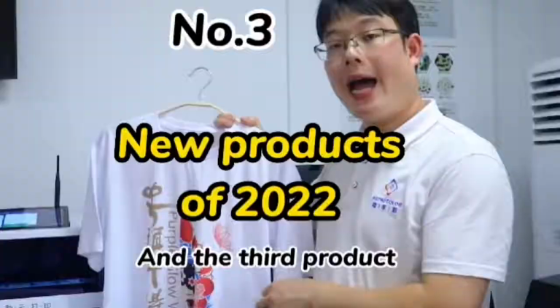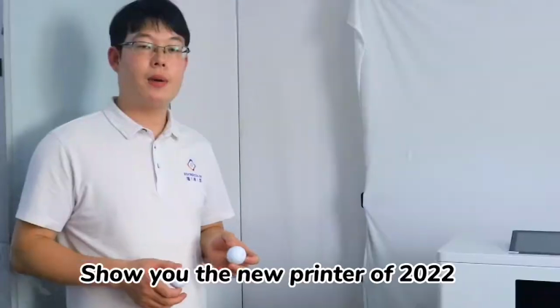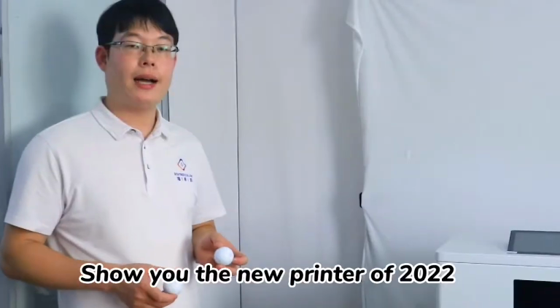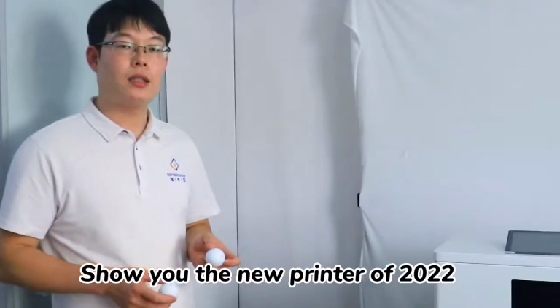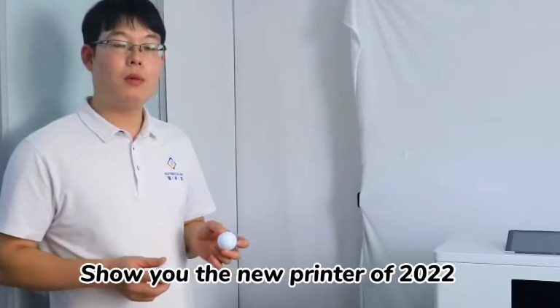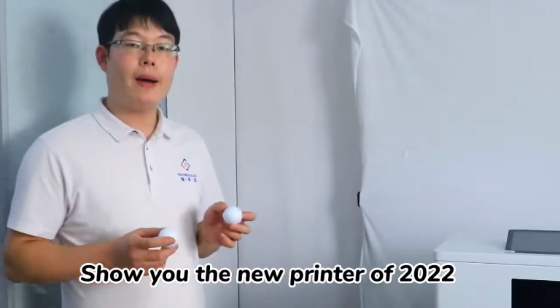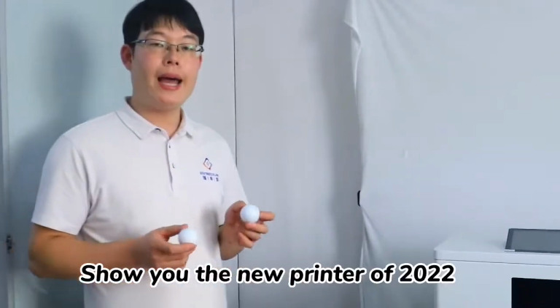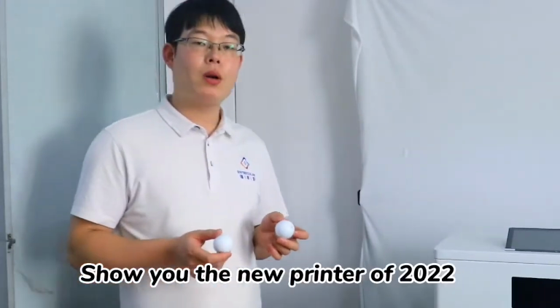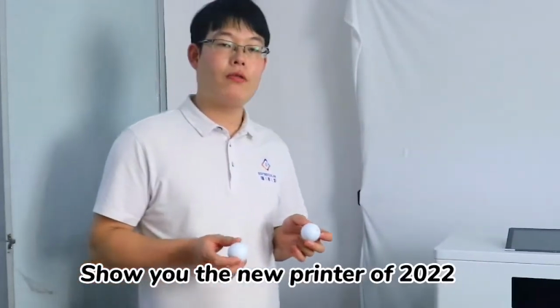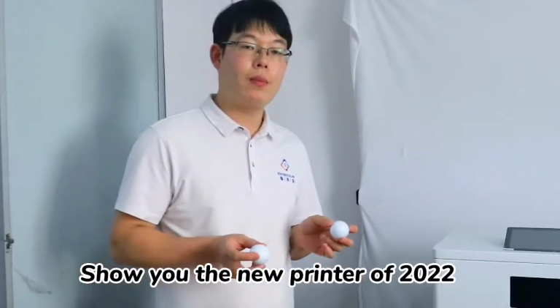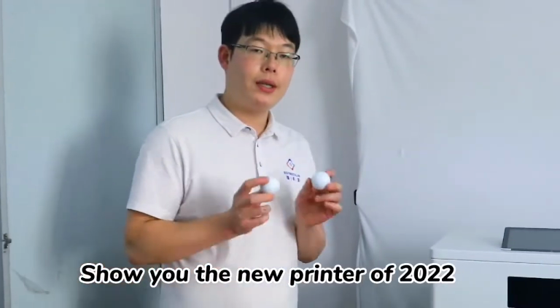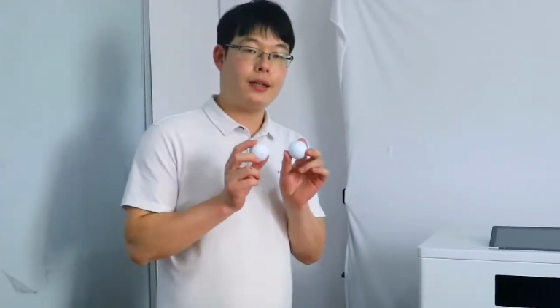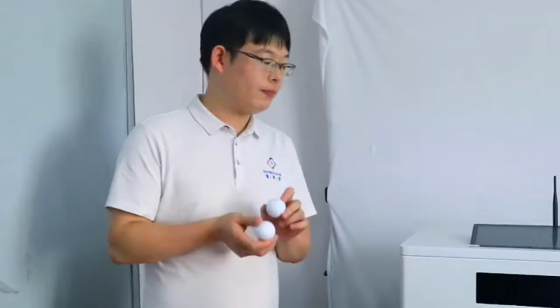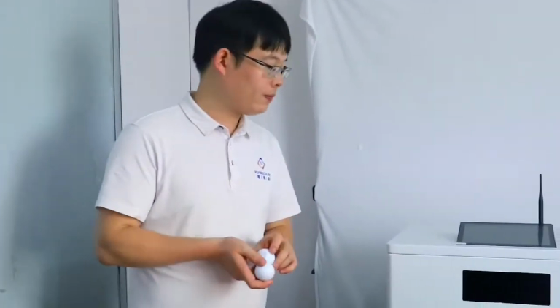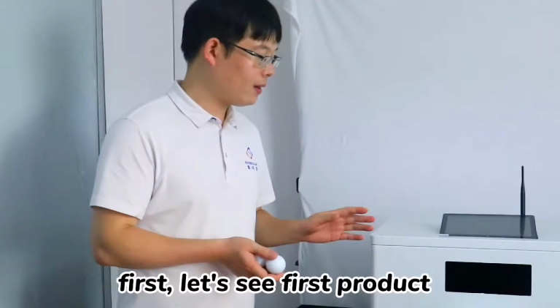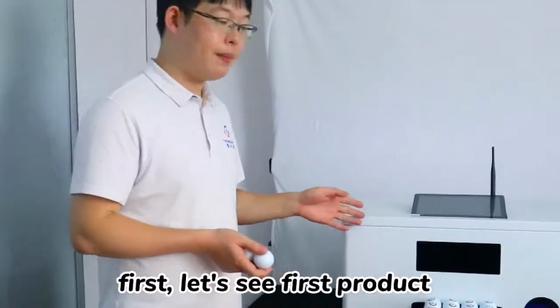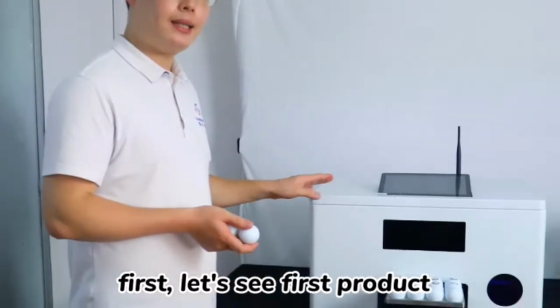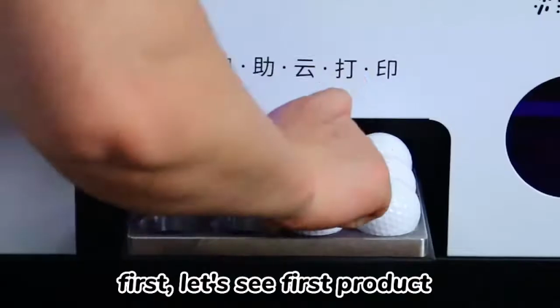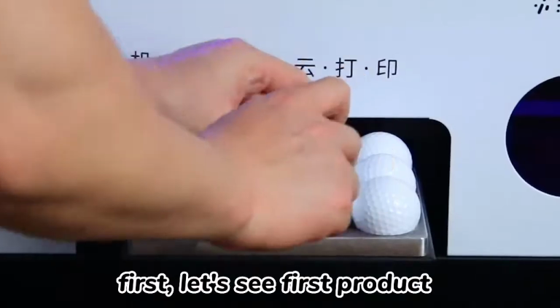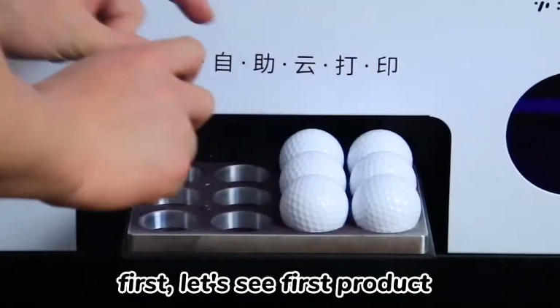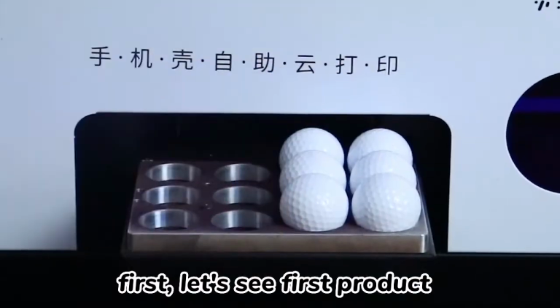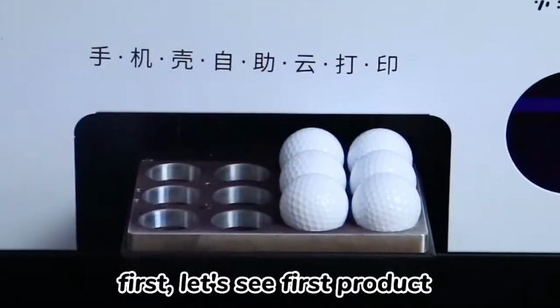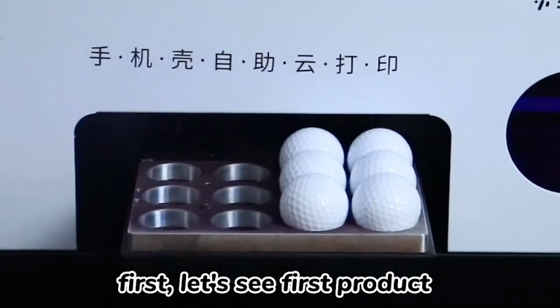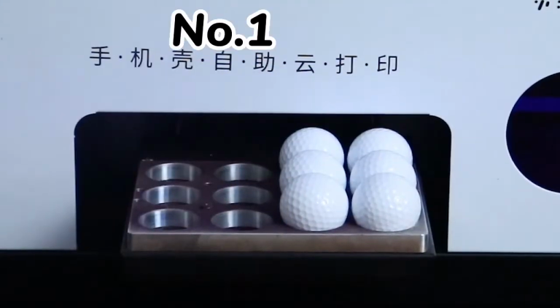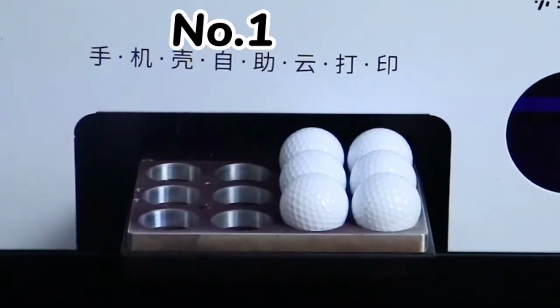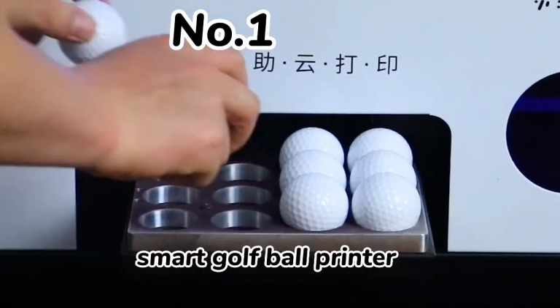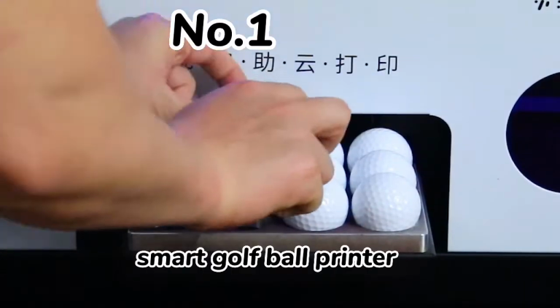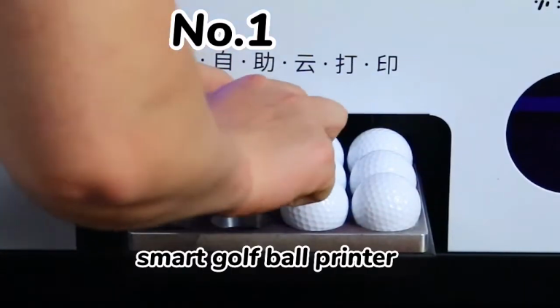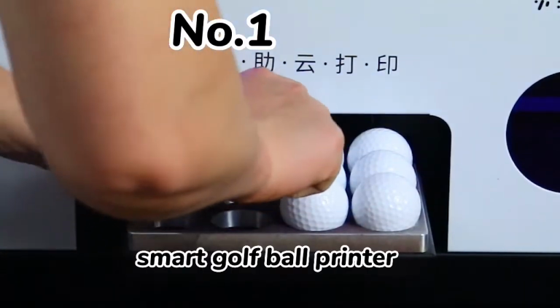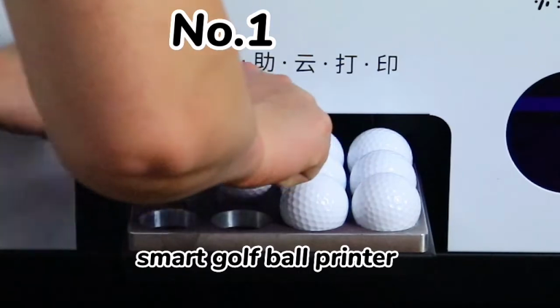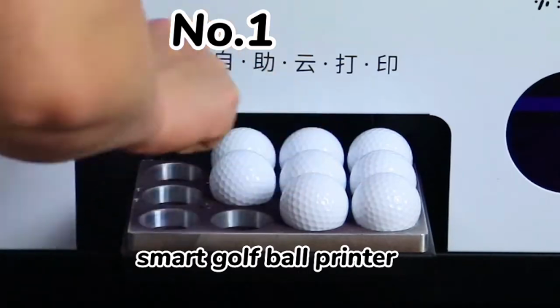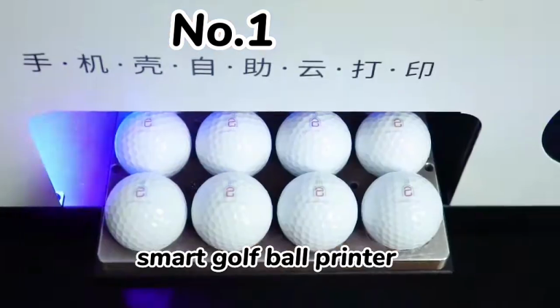Show you the new printer of R022. First, let's see the first product: SmartGalph Ball Printer.